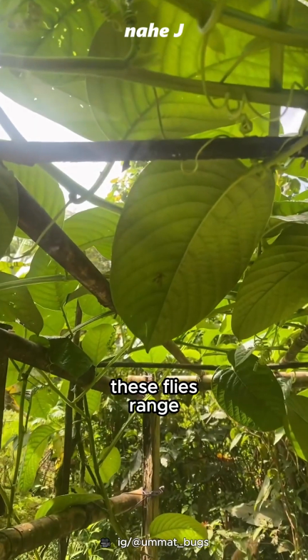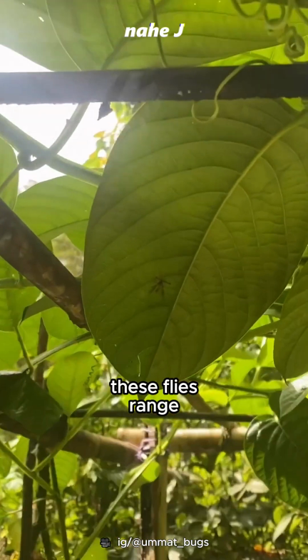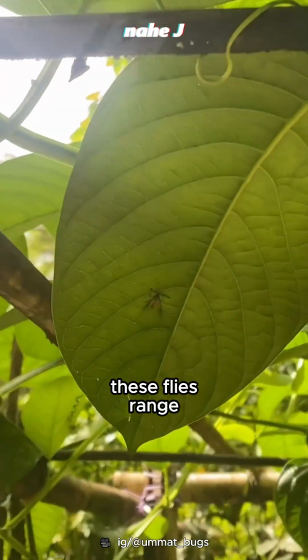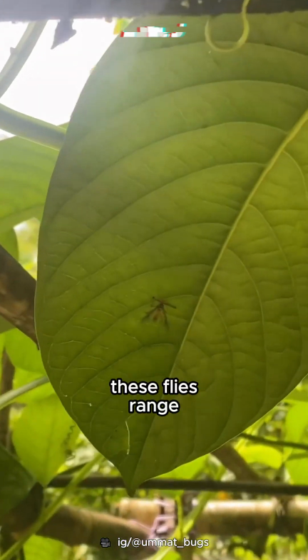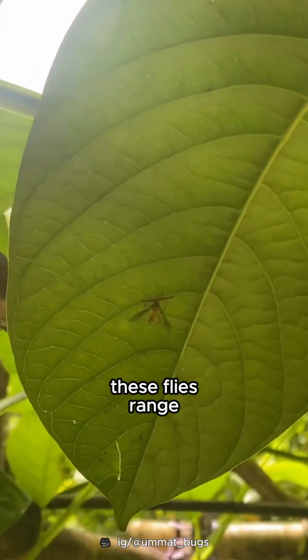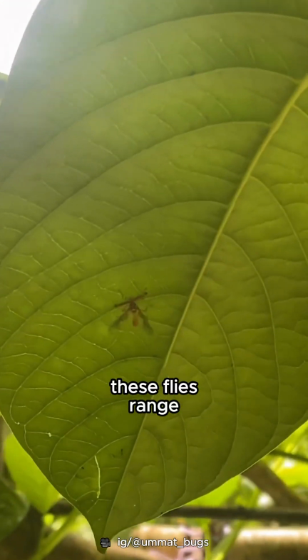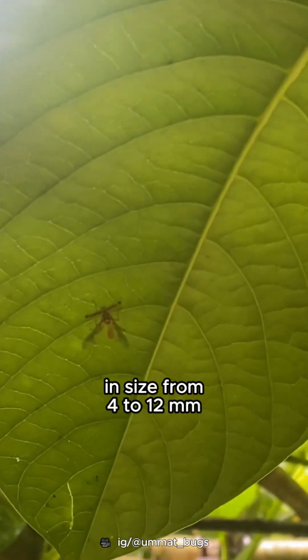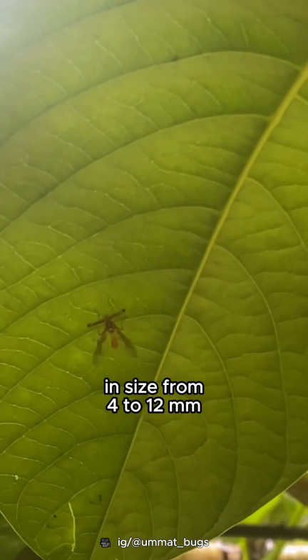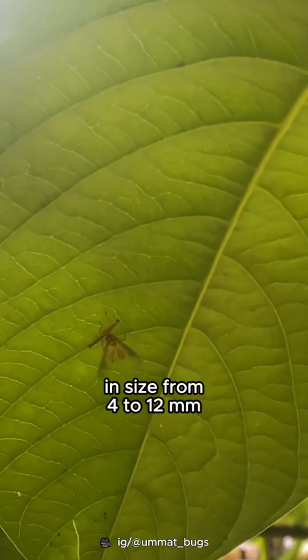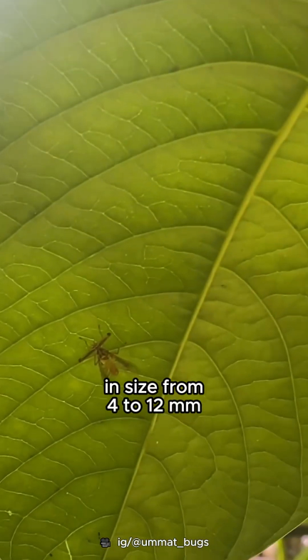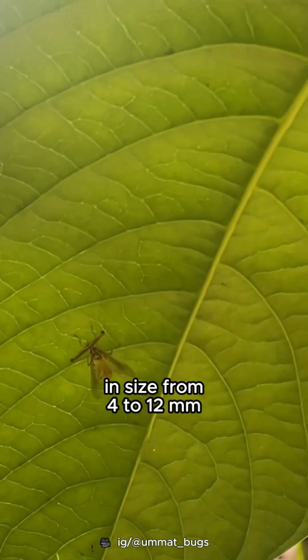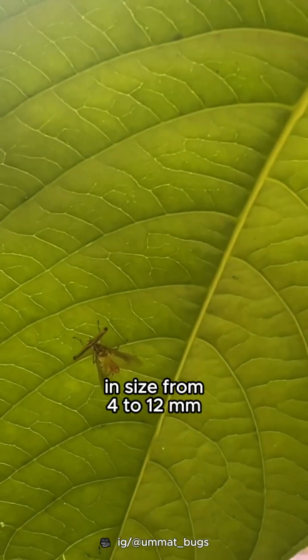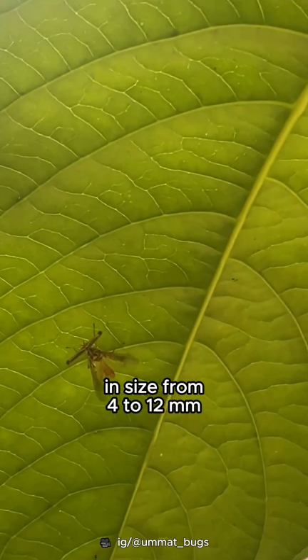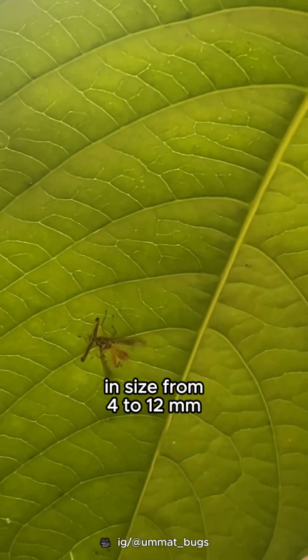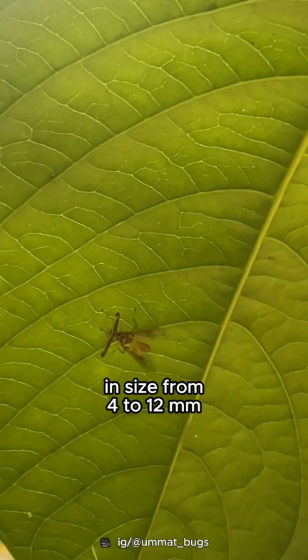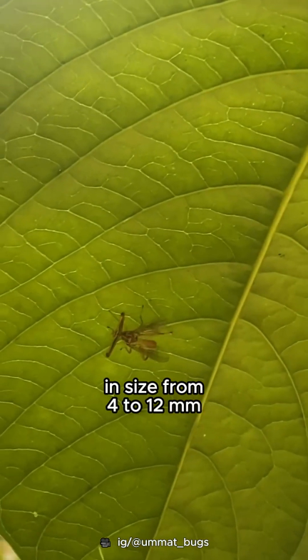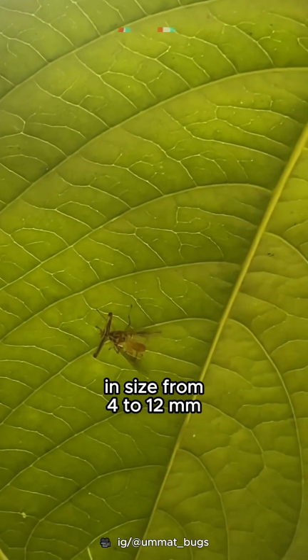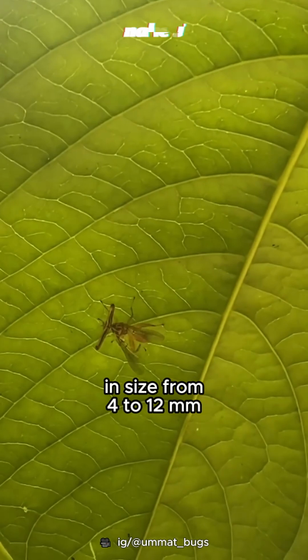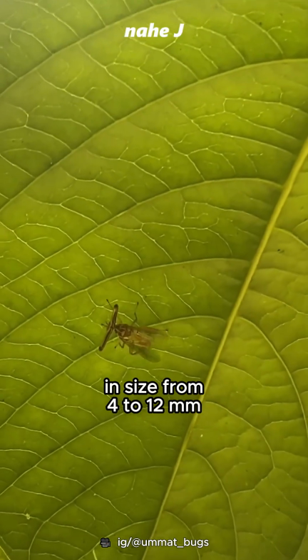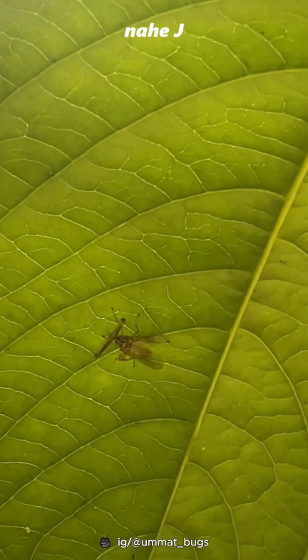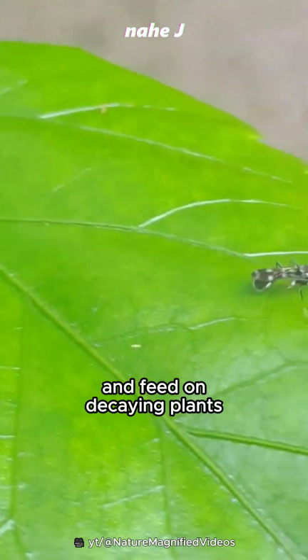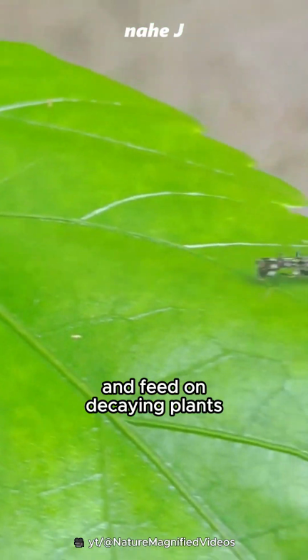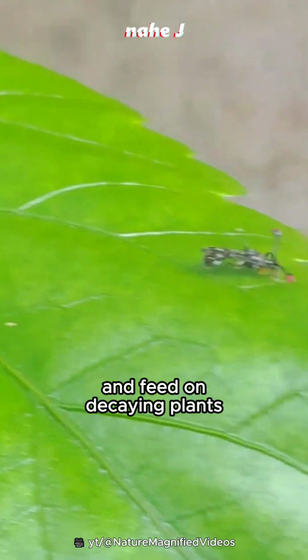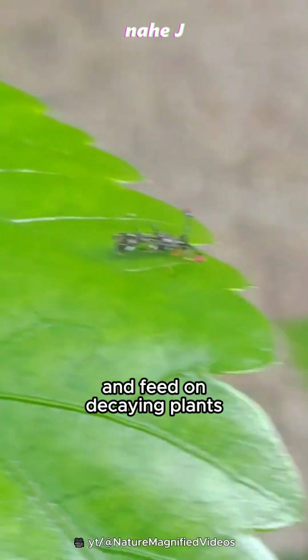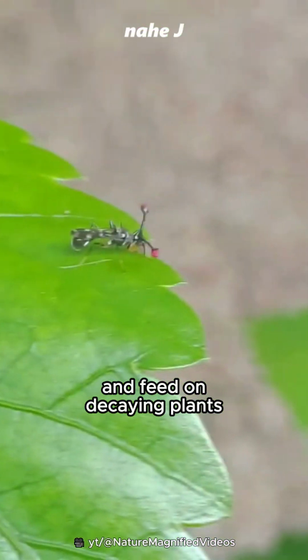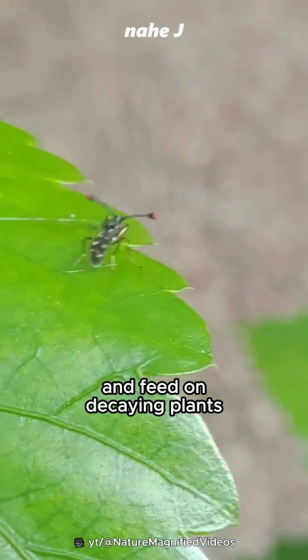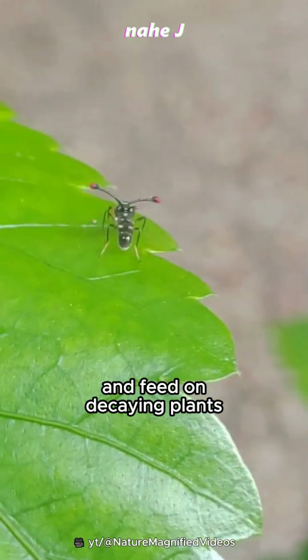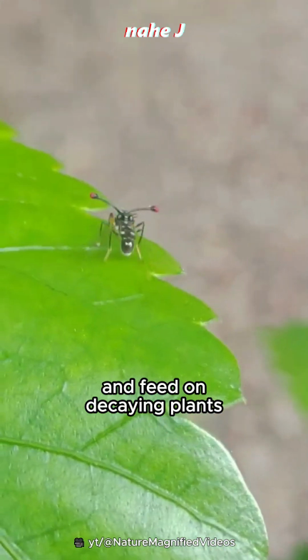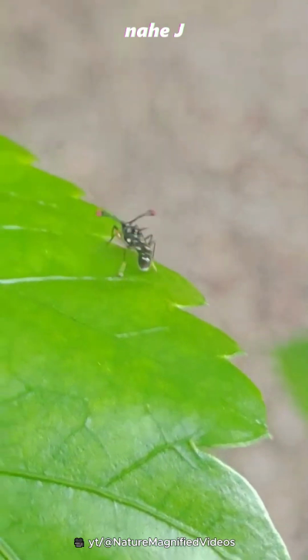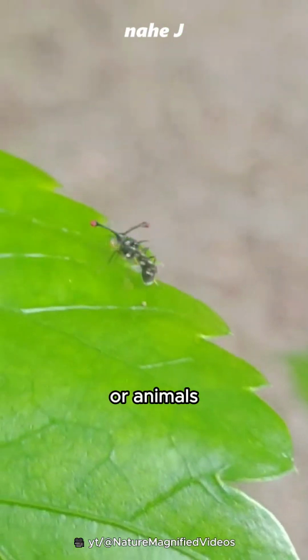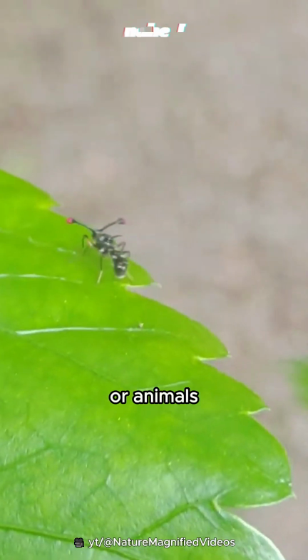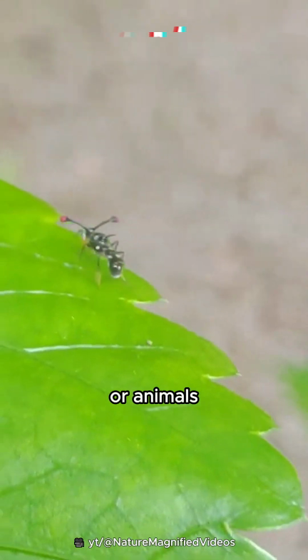These flies range in size from 4 to 12 millimeters, and feed on decaying plants or animals.